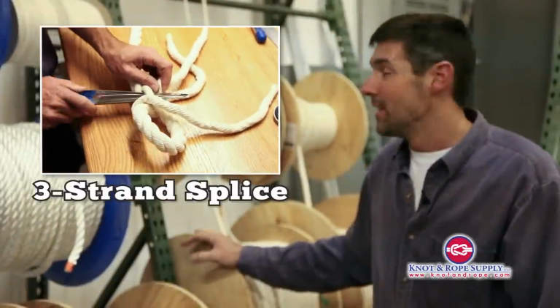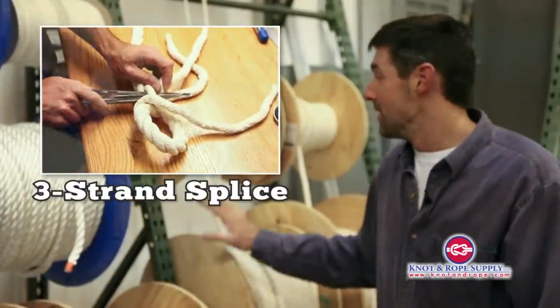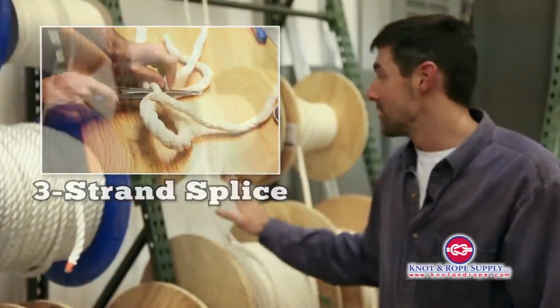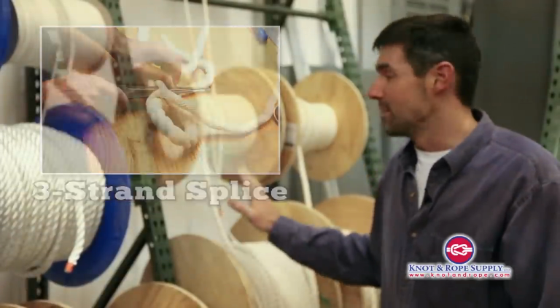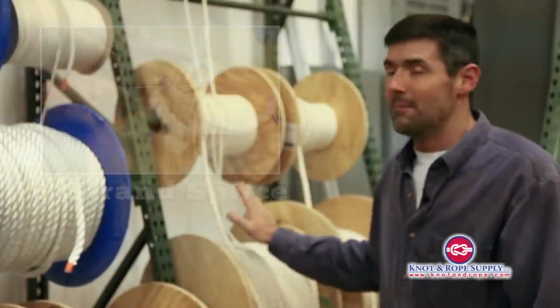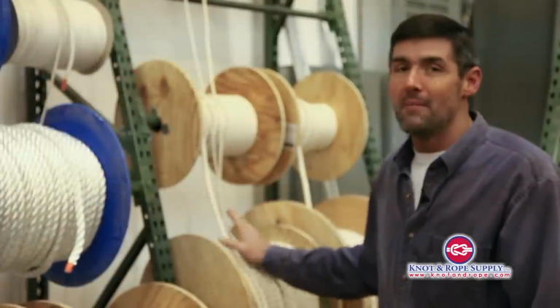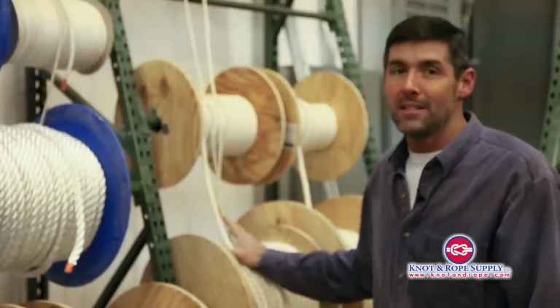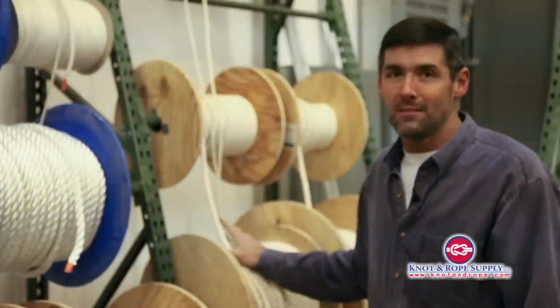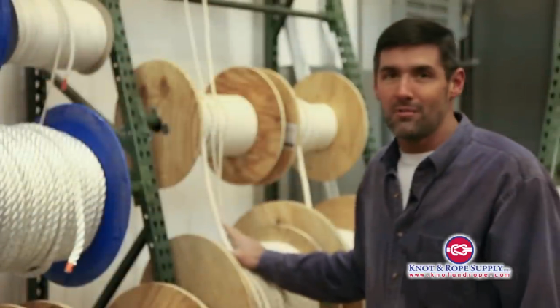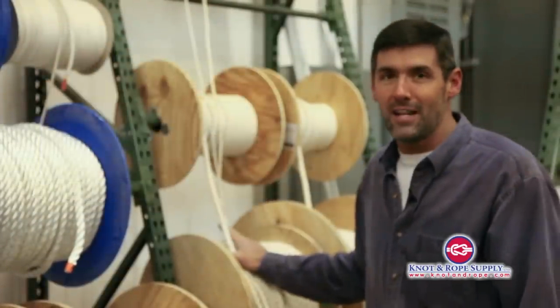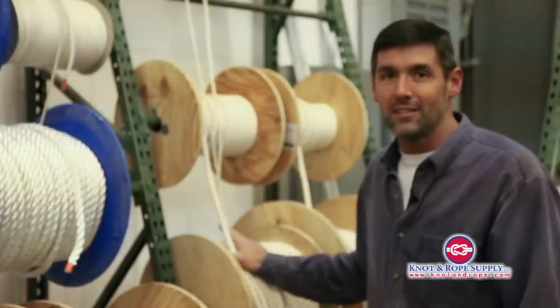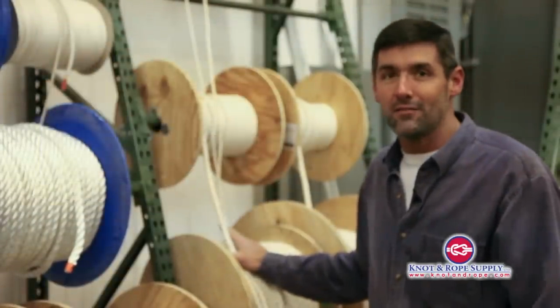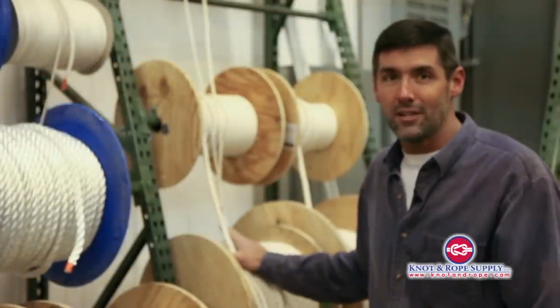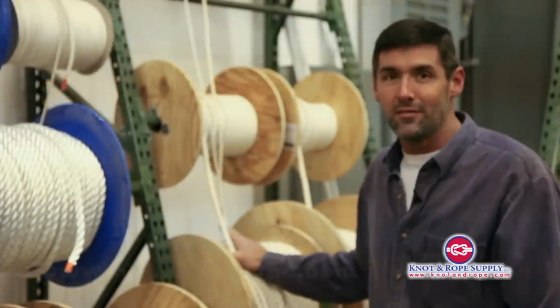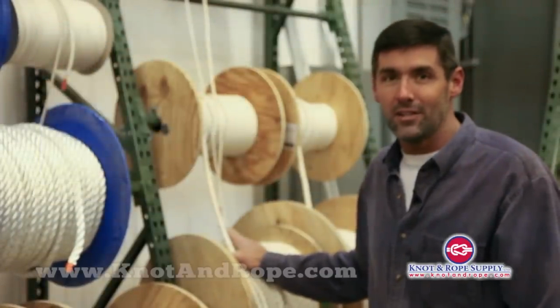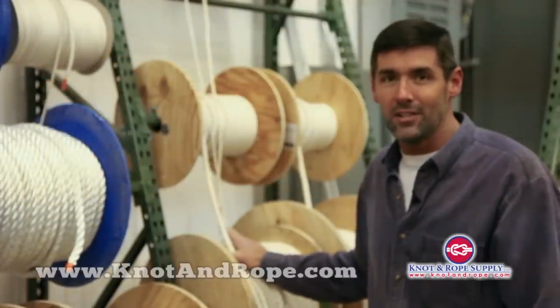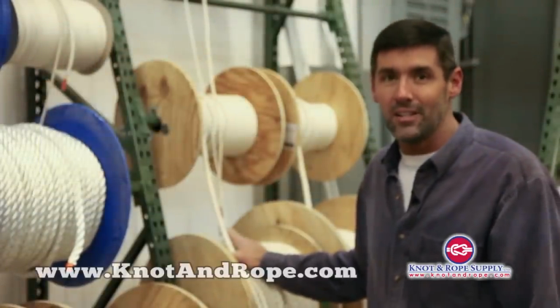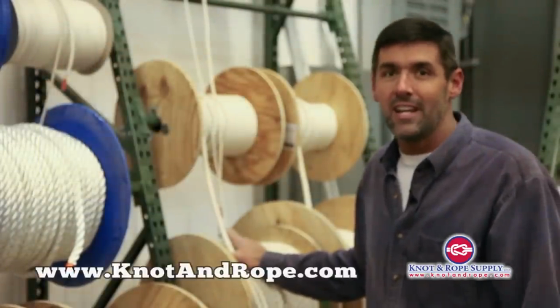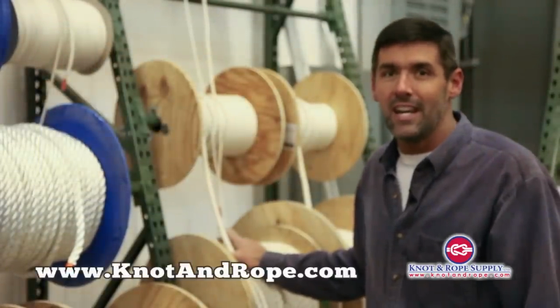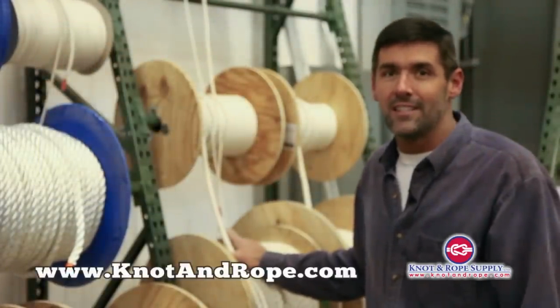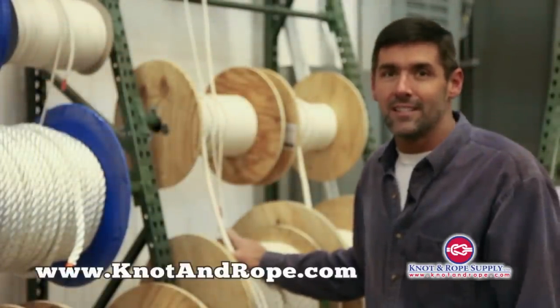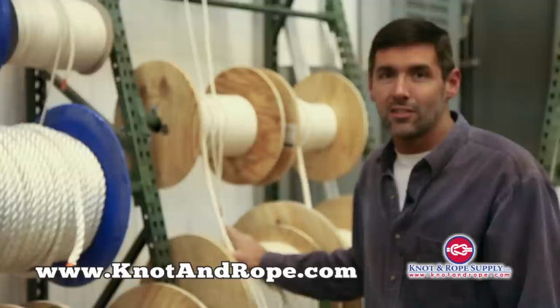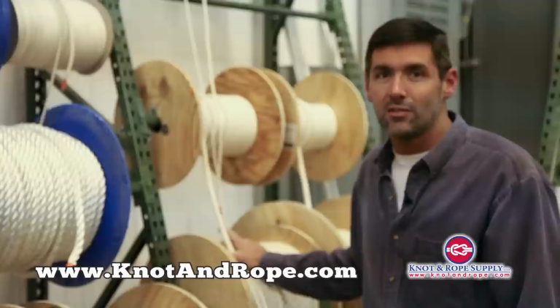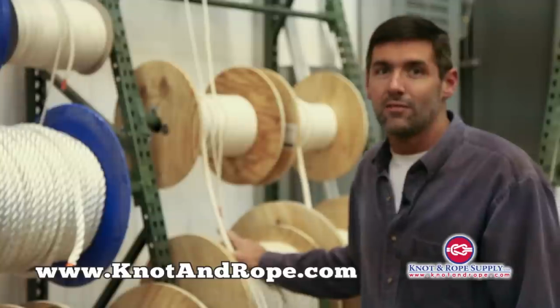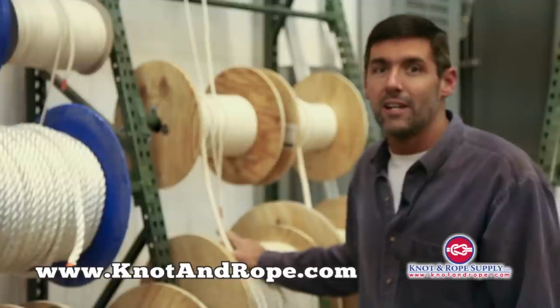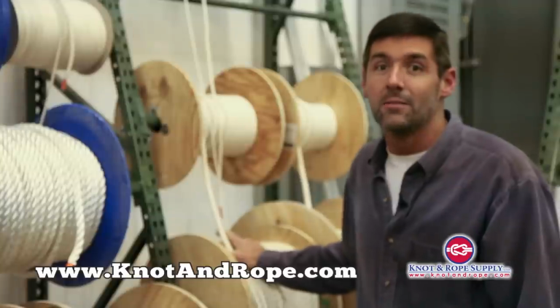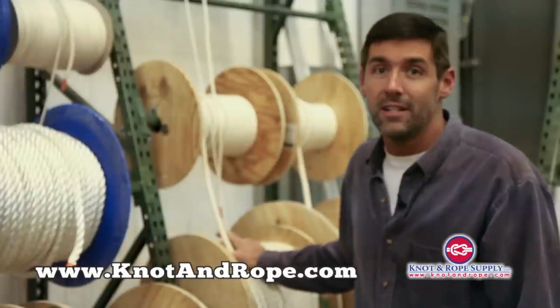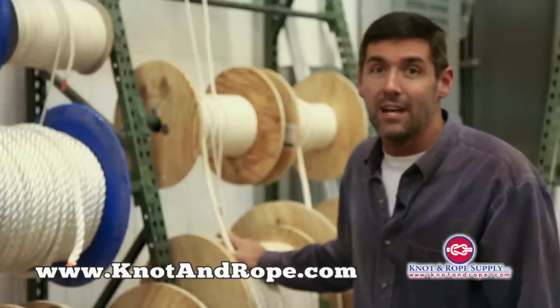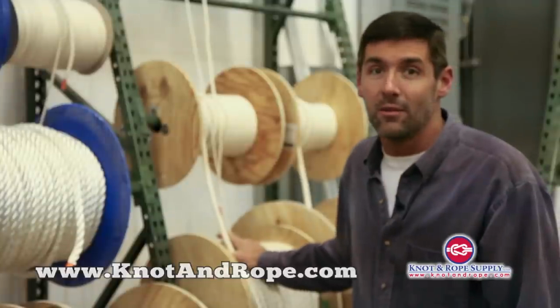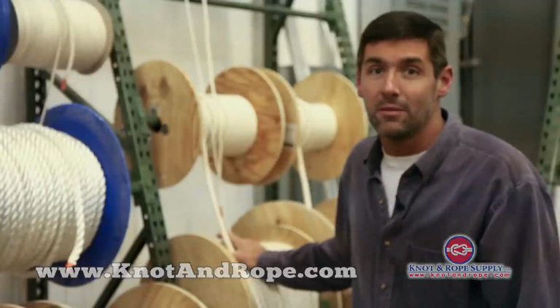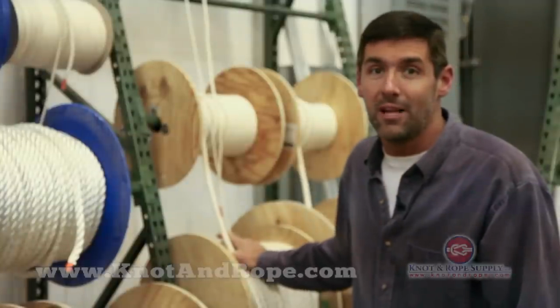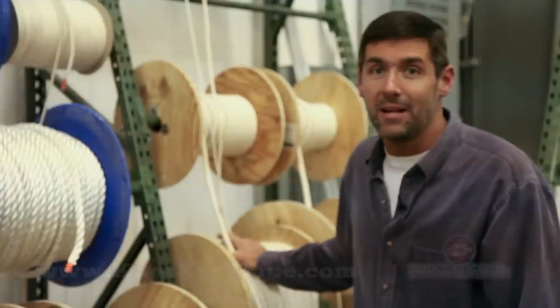This is an amazing product — it's very, very good, and it's an exclusive item to Knot & Rope Supply.